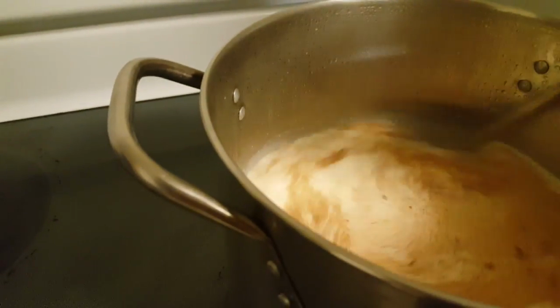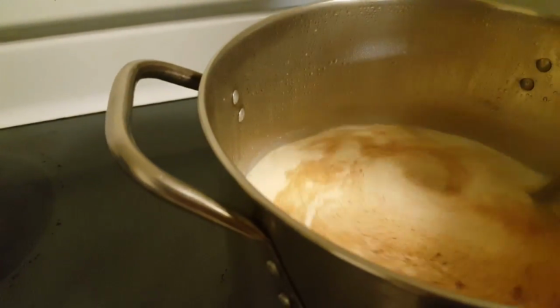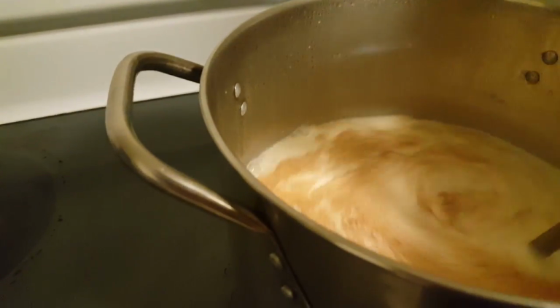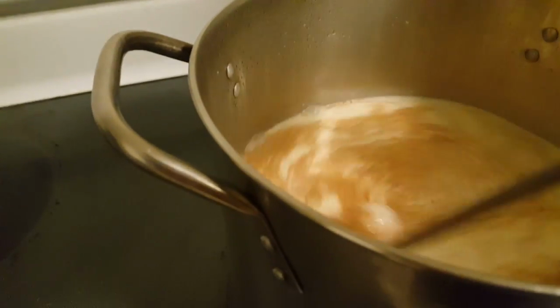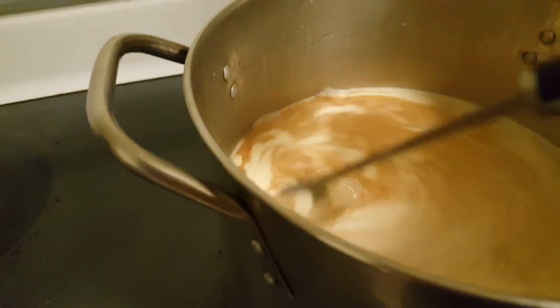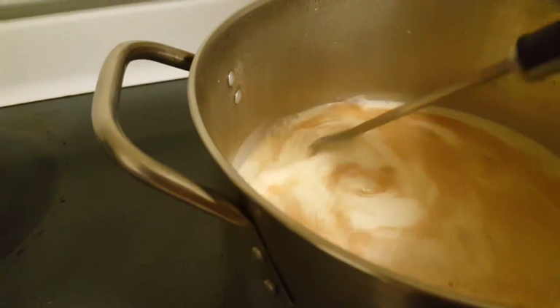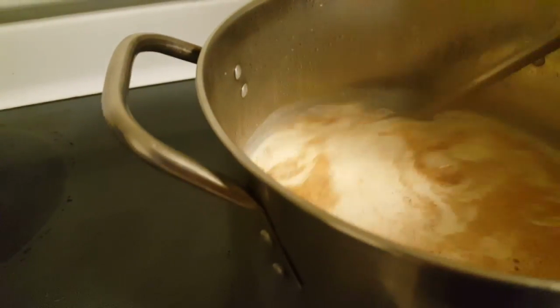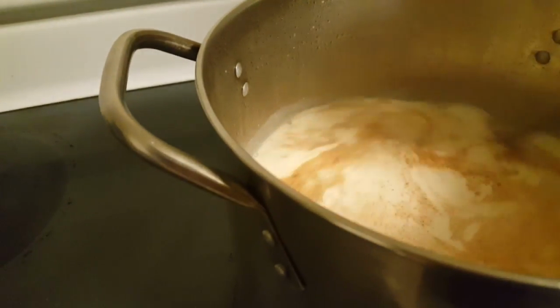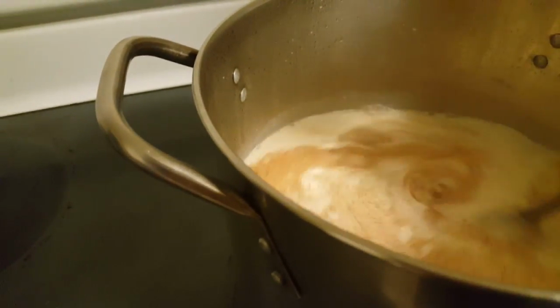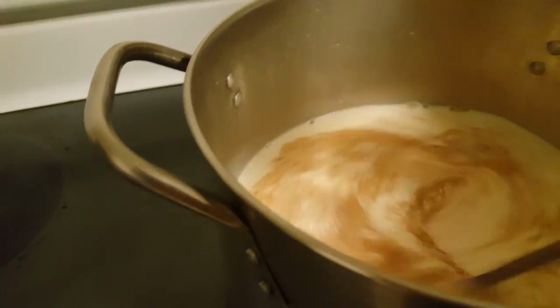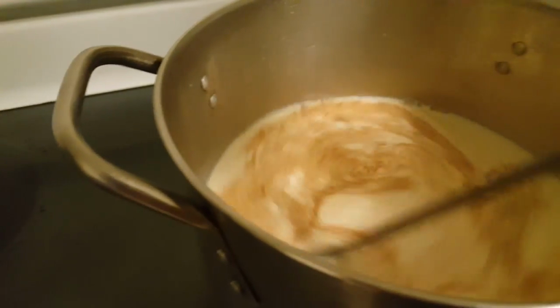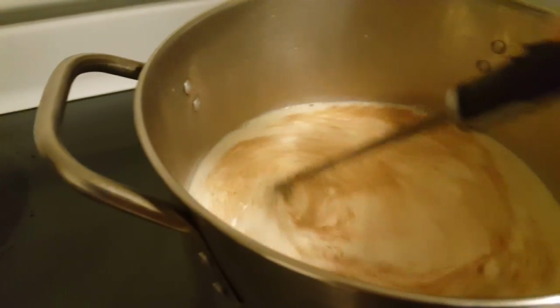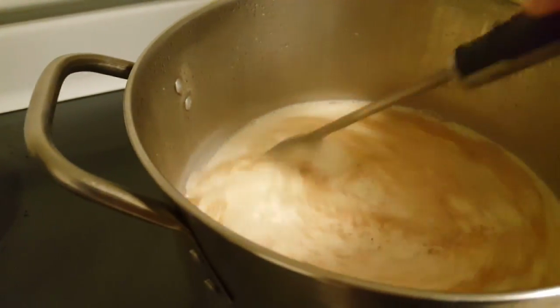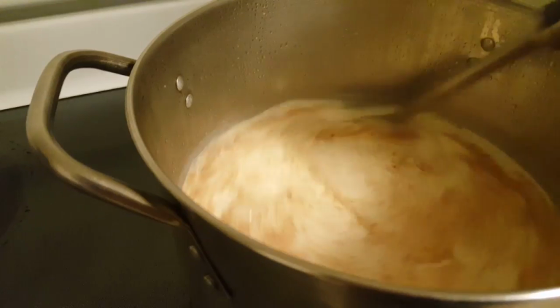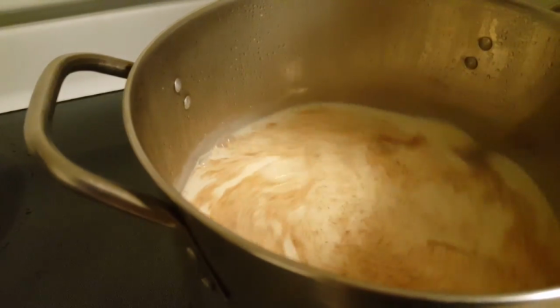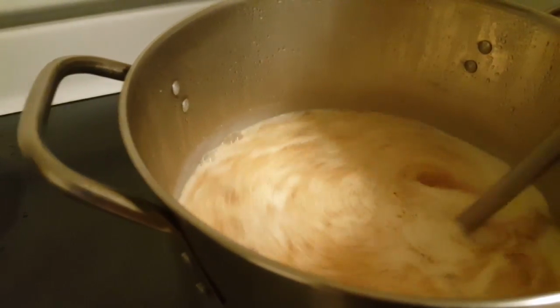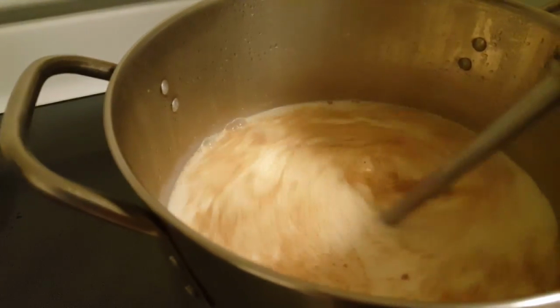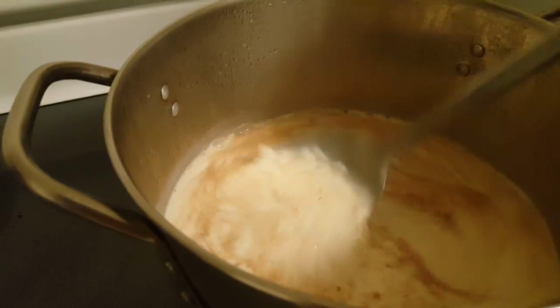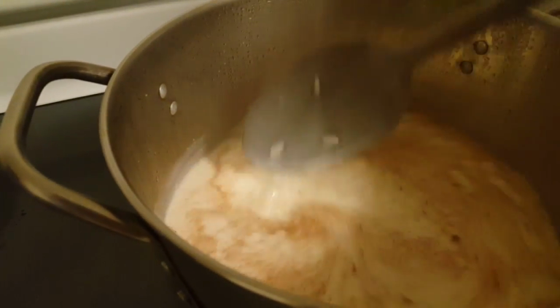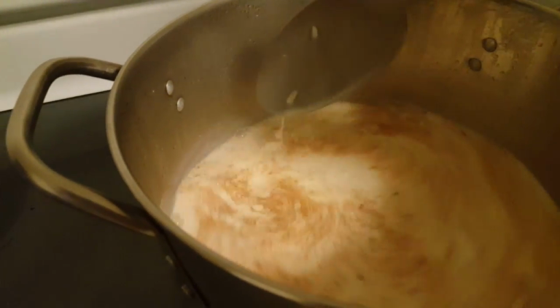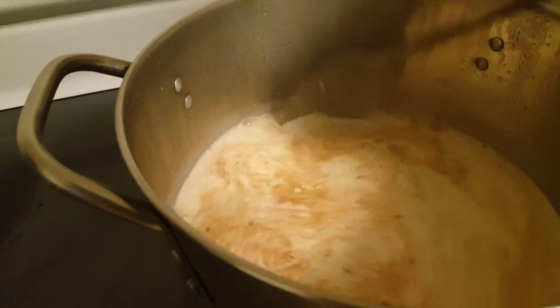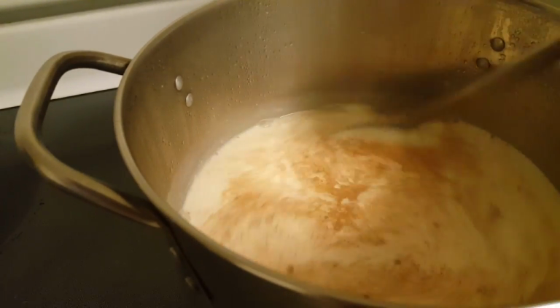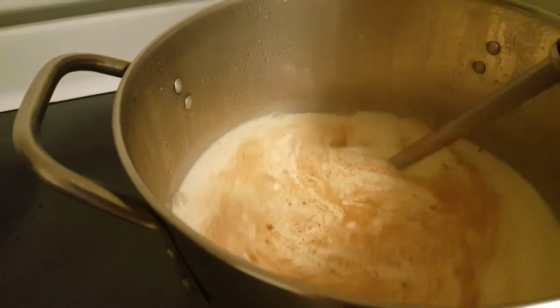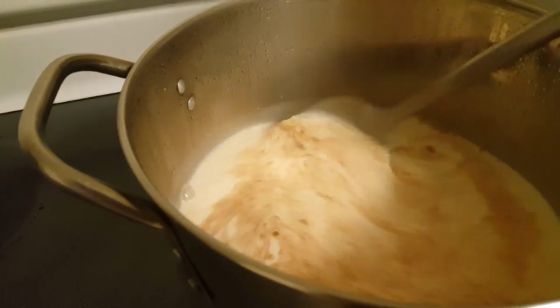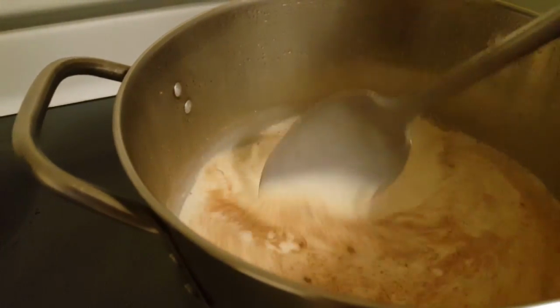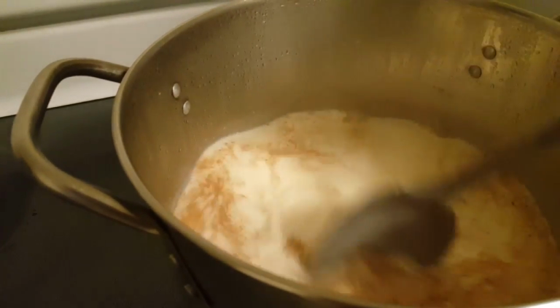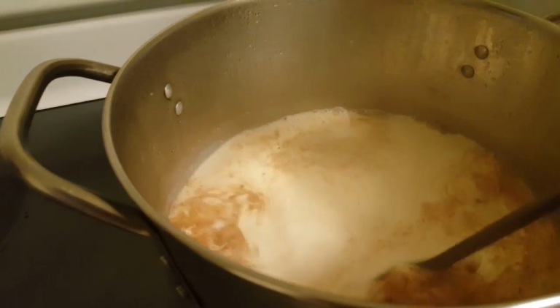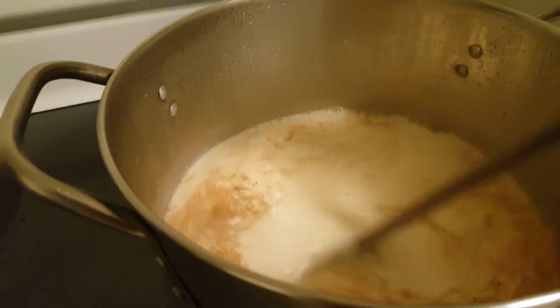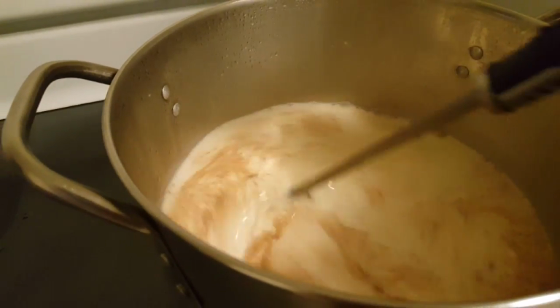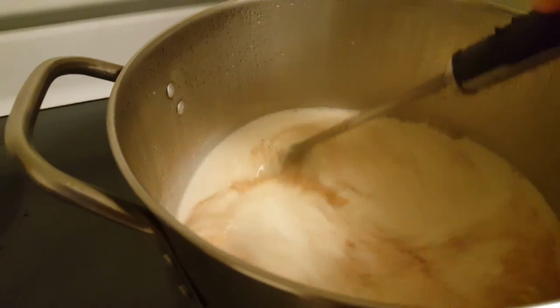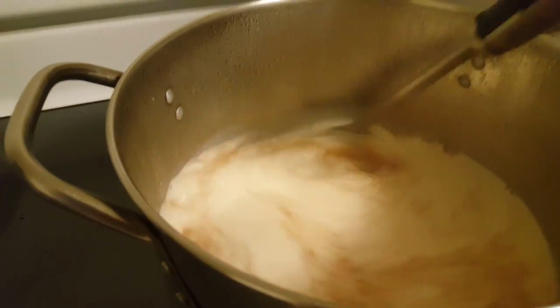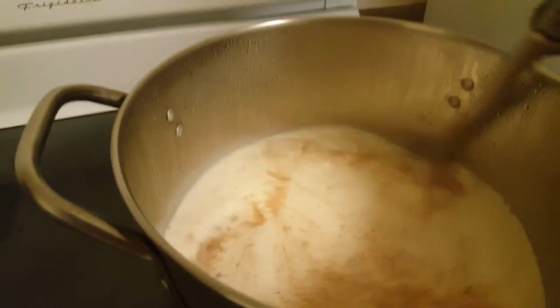And you could bring this back up to a boil. Once it's back up to a boil, then it's ready to eat.